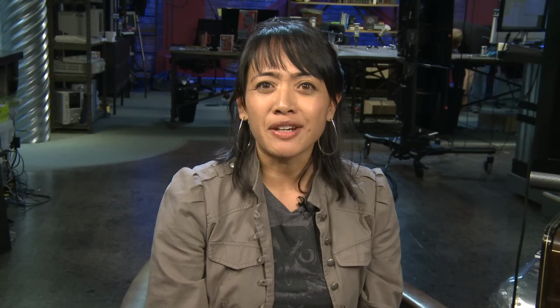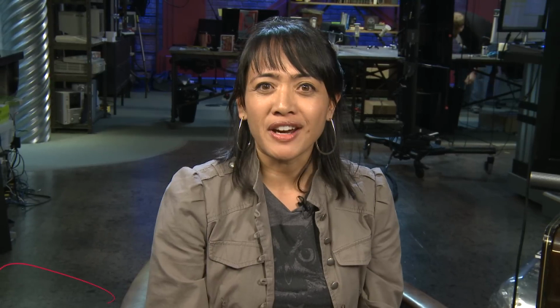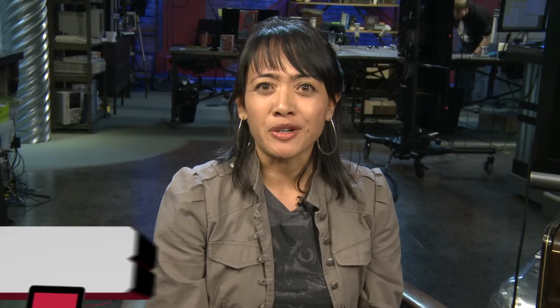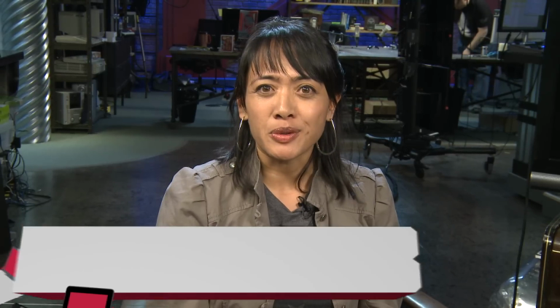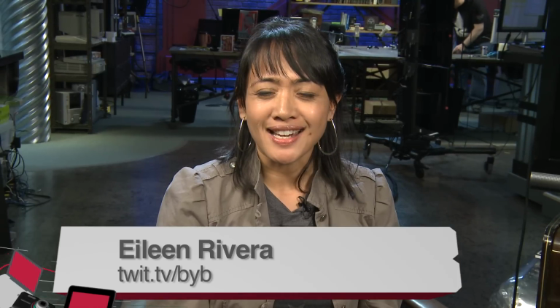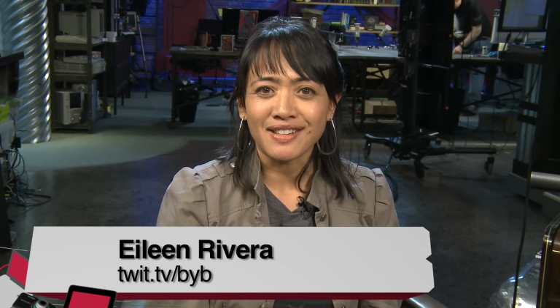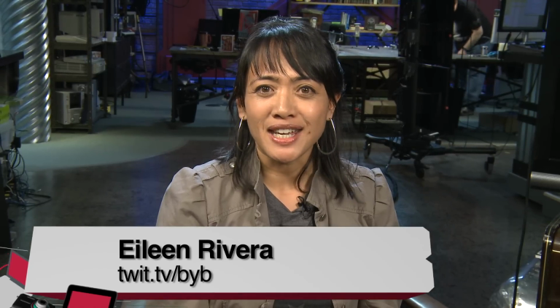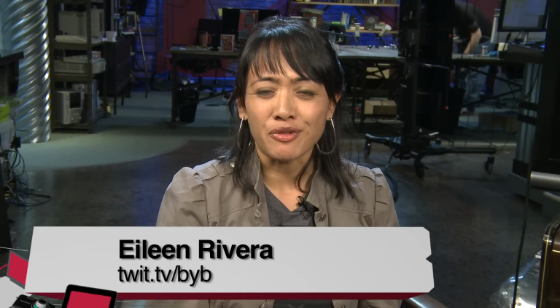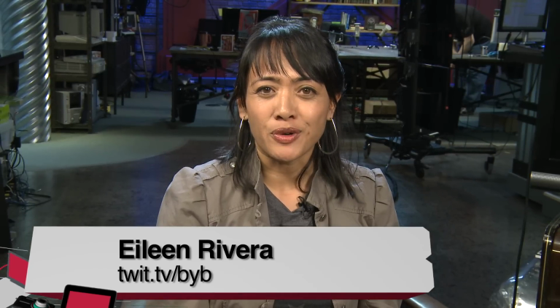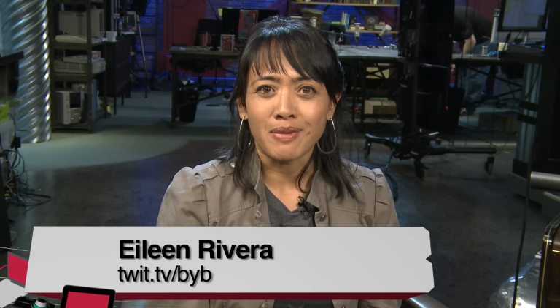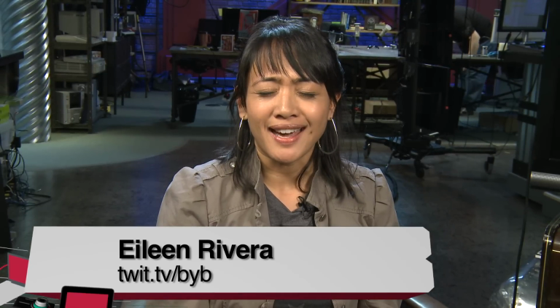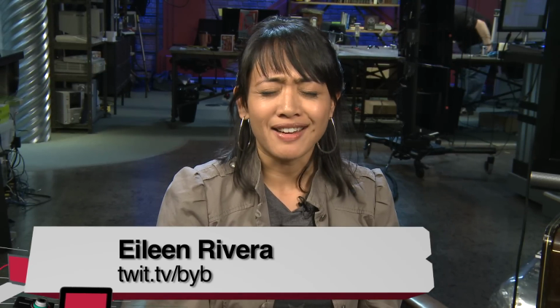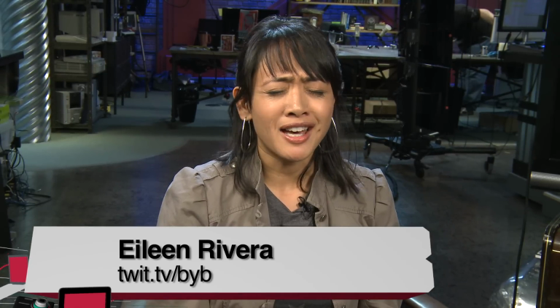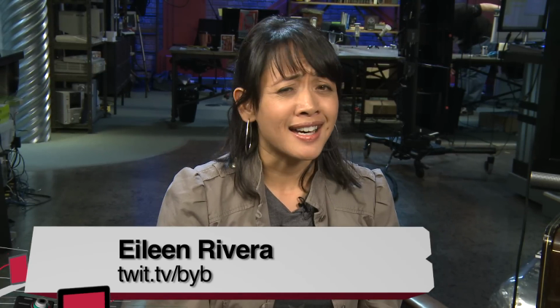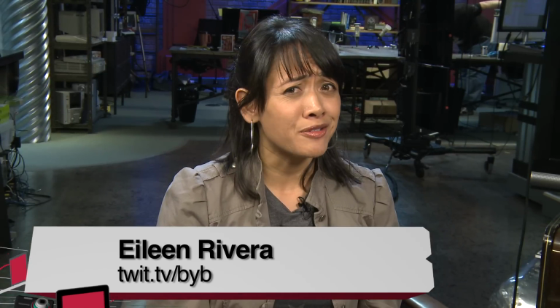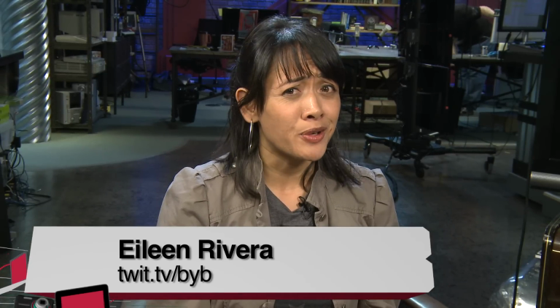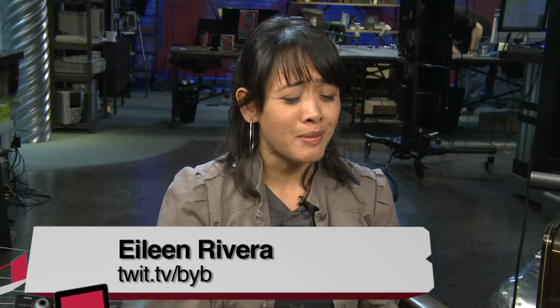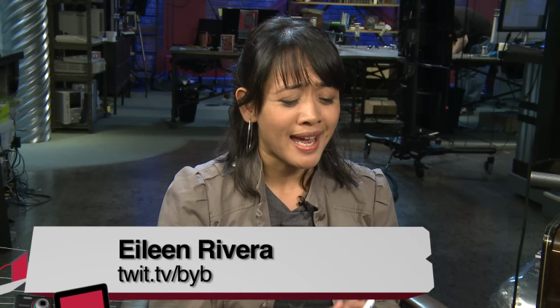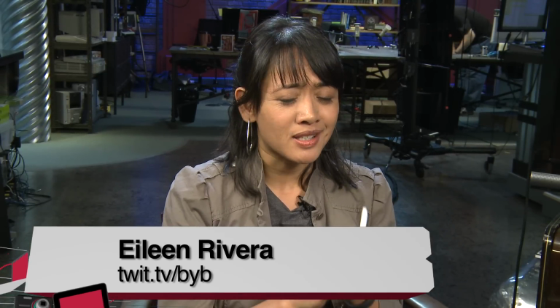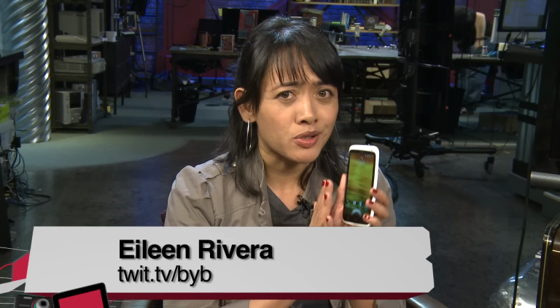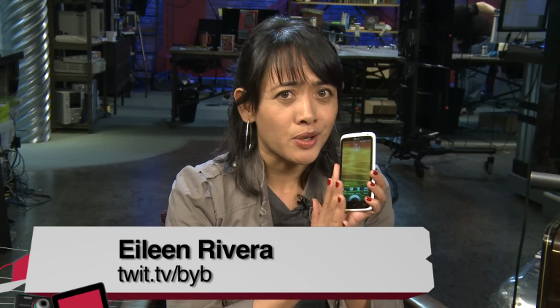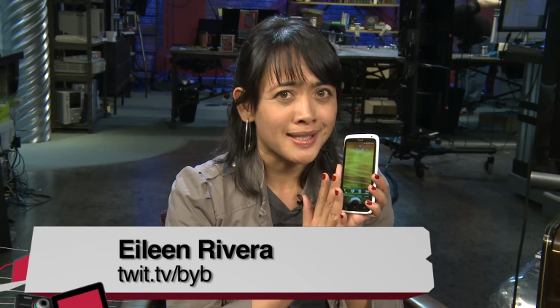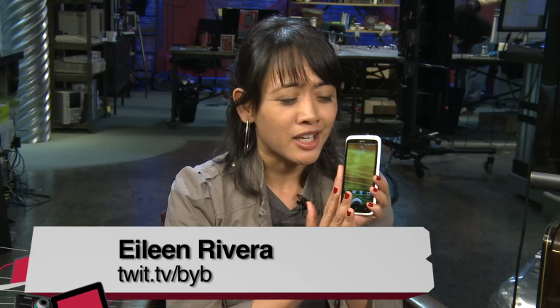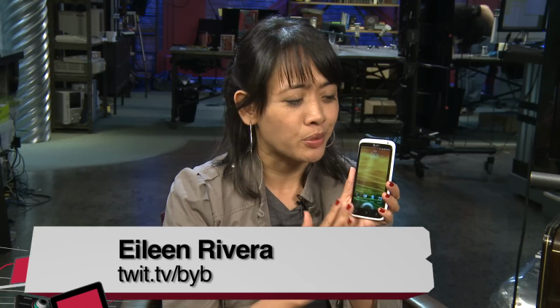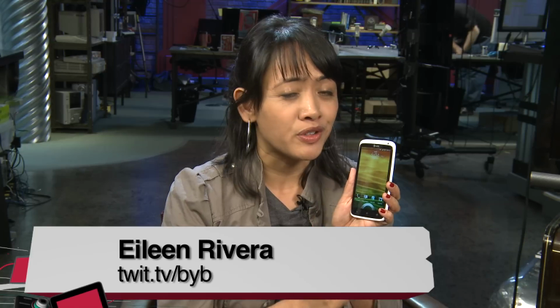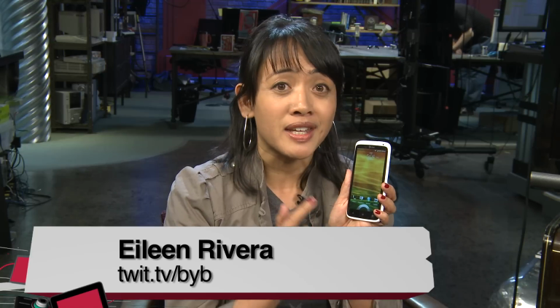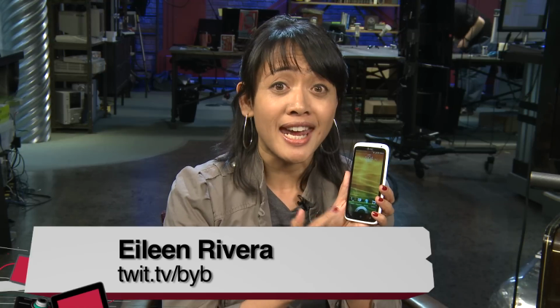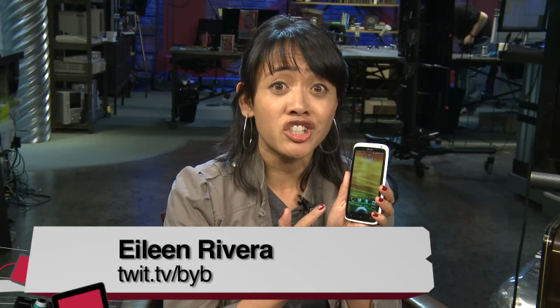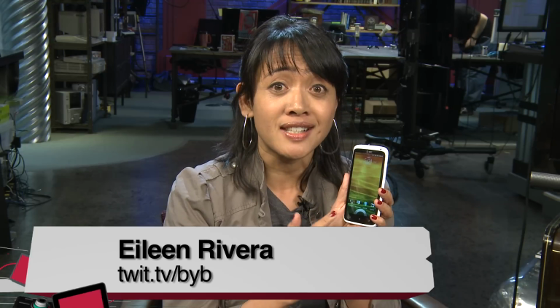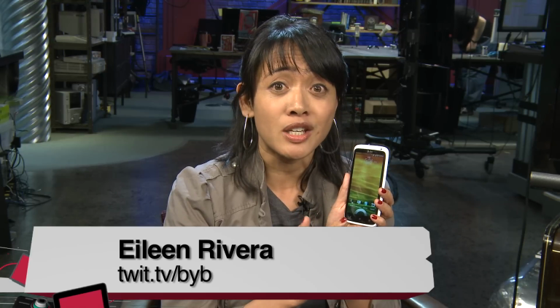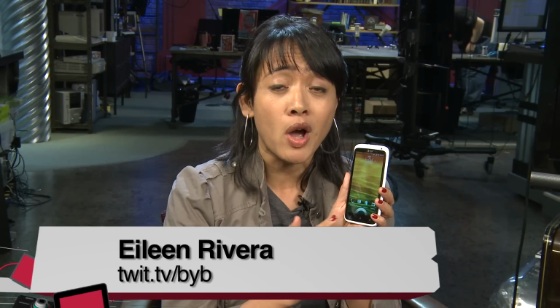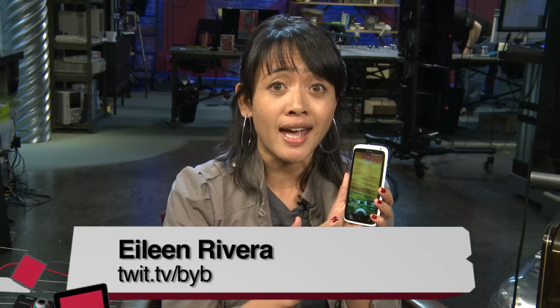Eileen Rivera here with twit.tv, and before you buy, I have a hot new phone in my hands. I'm so excited to review the HTC One X.